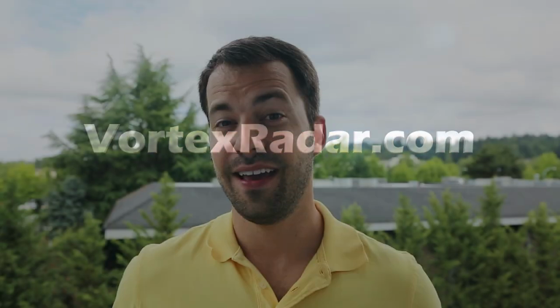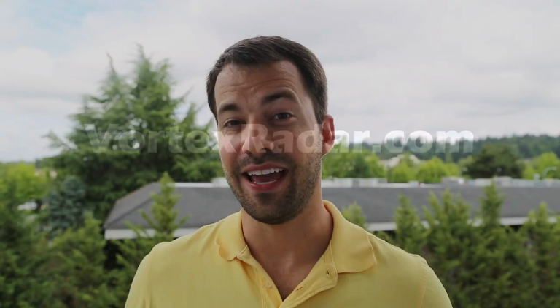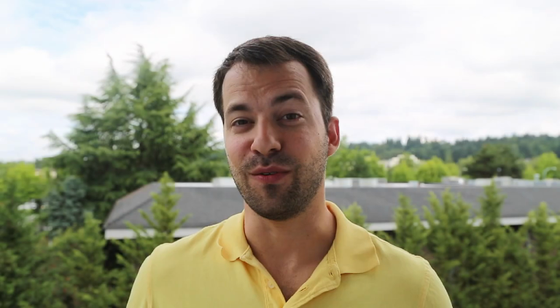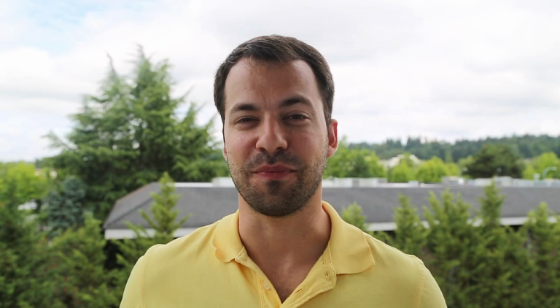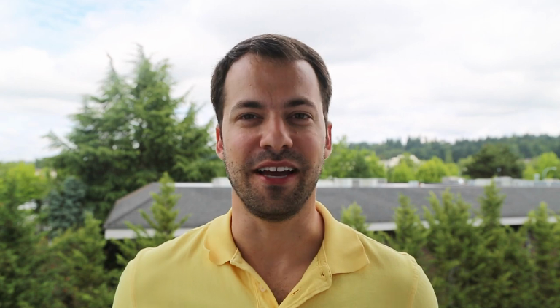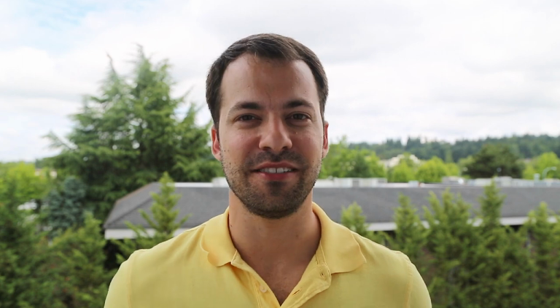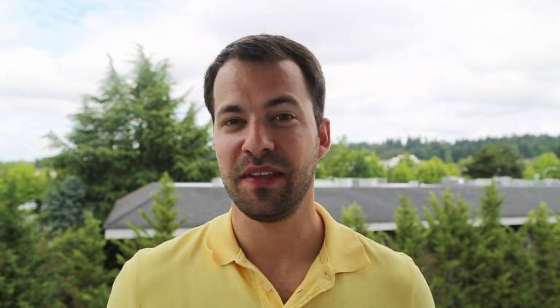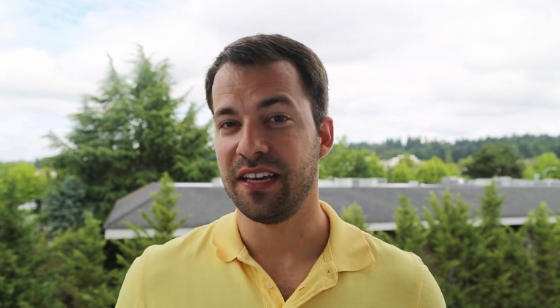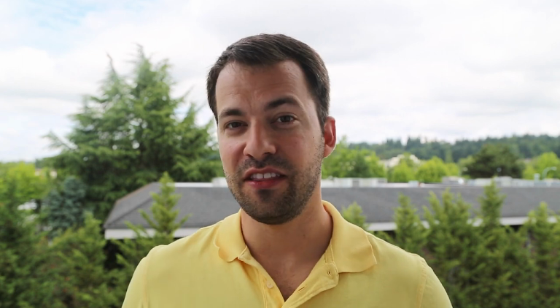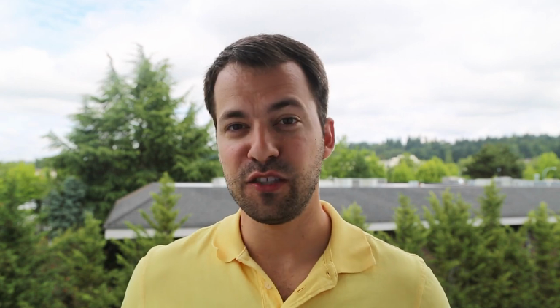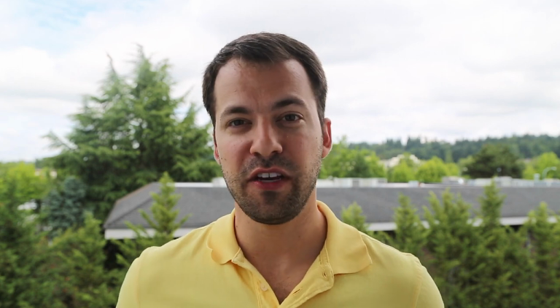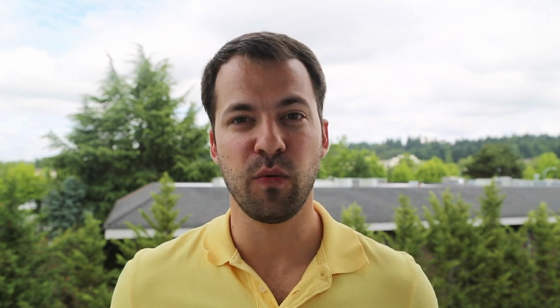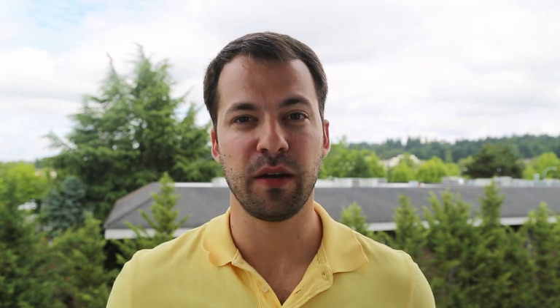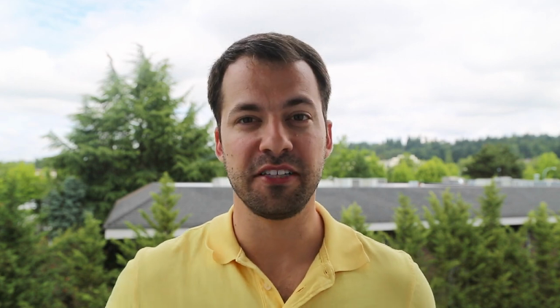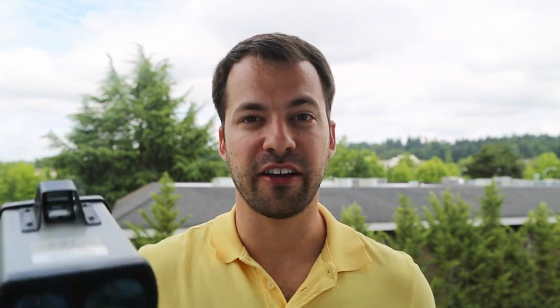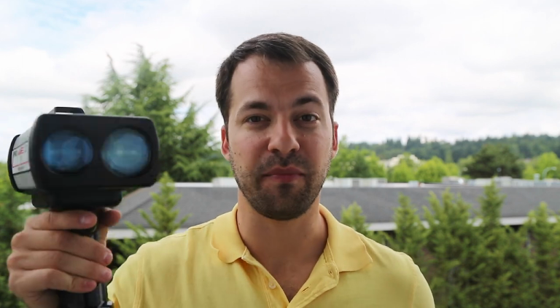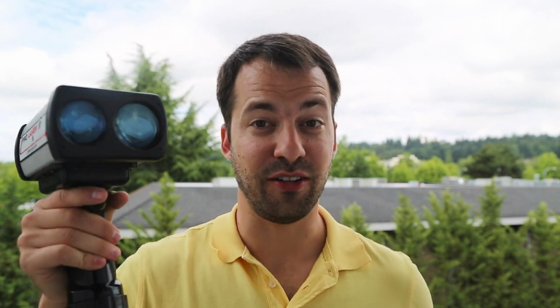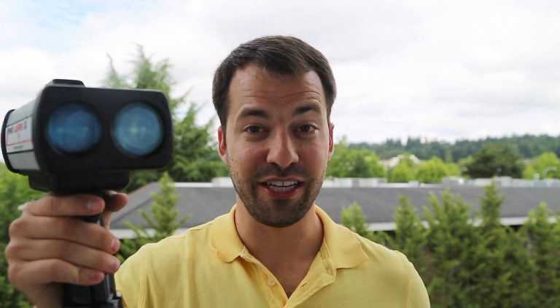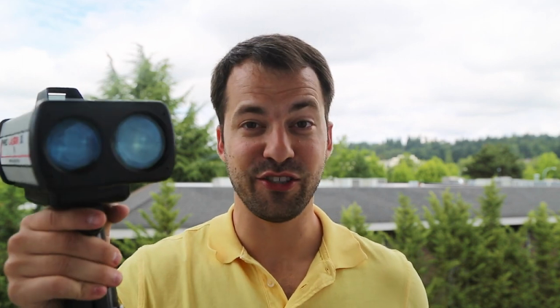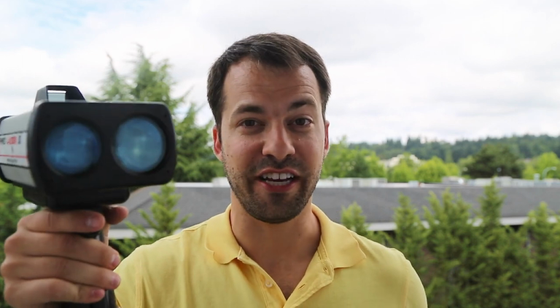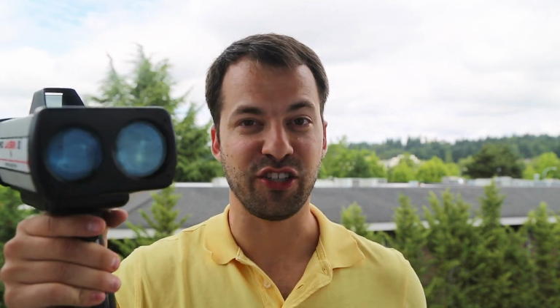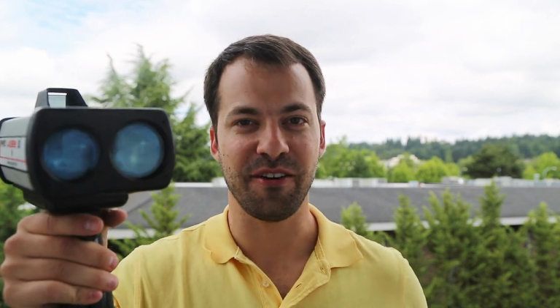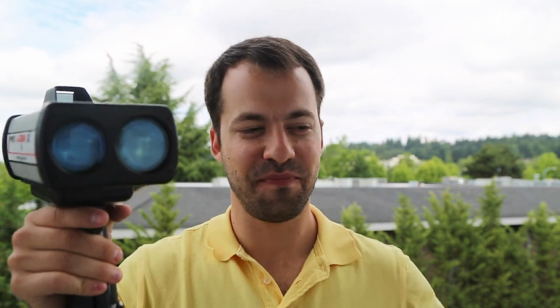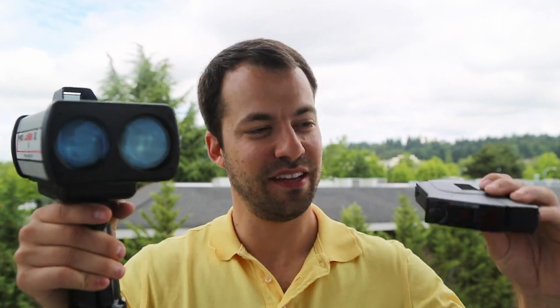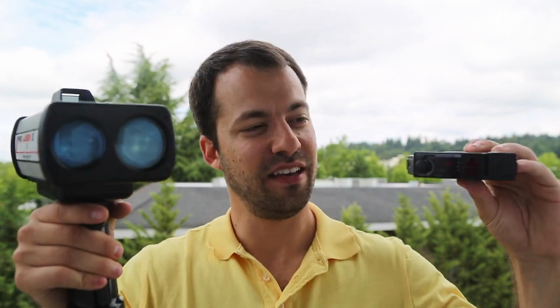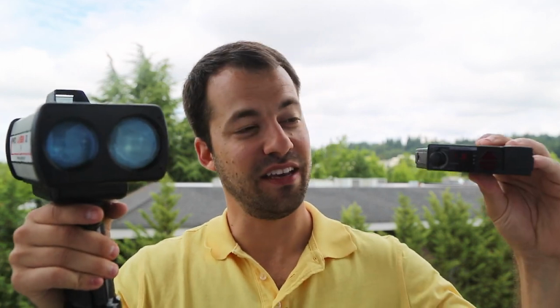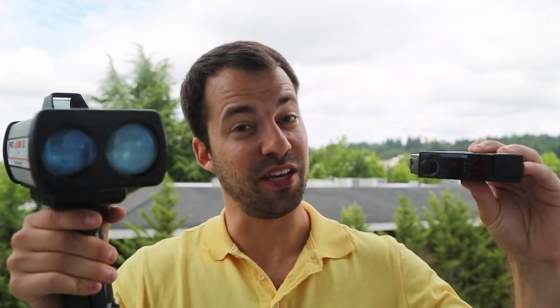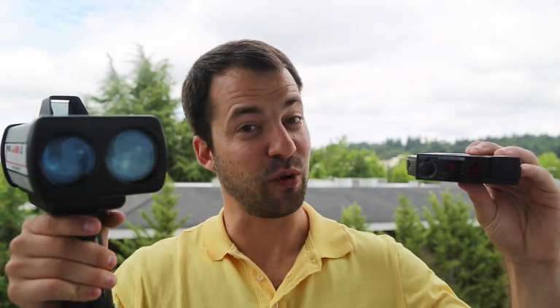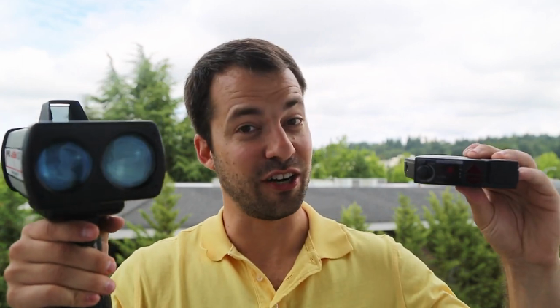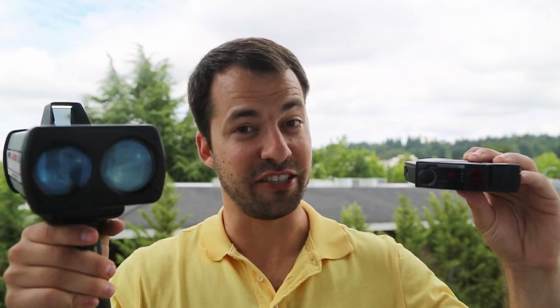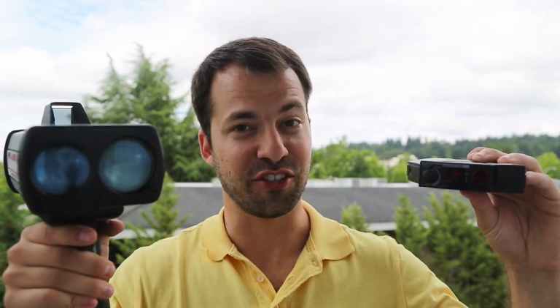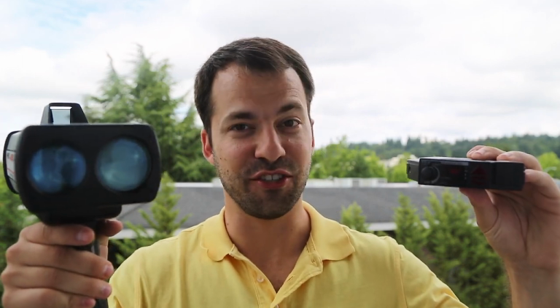Hey, what's up guys? In this video, we're going to be talking about laser detection in radar detectors.